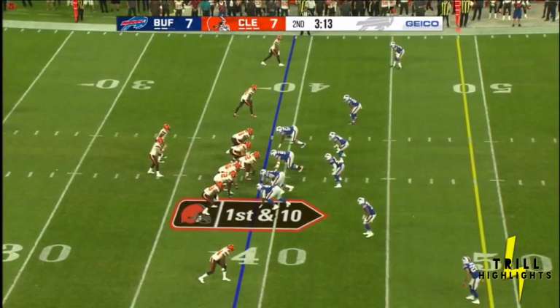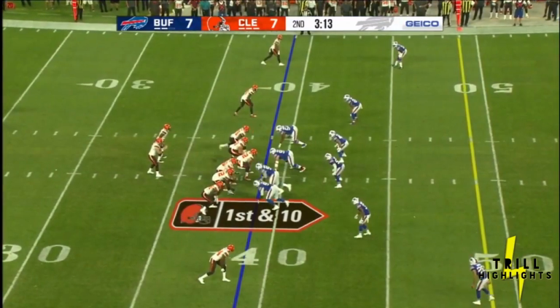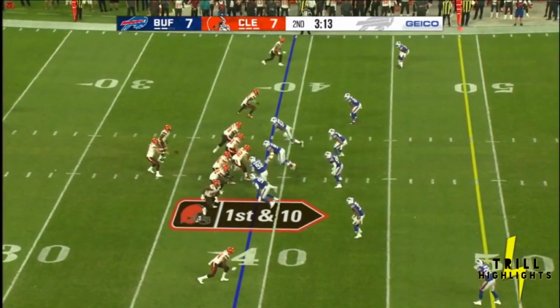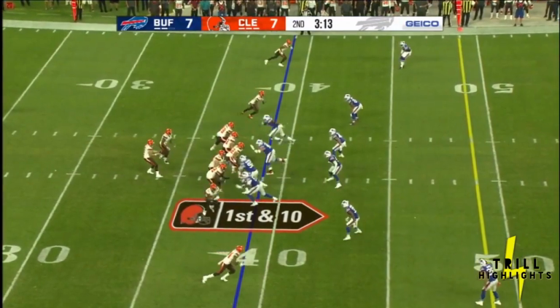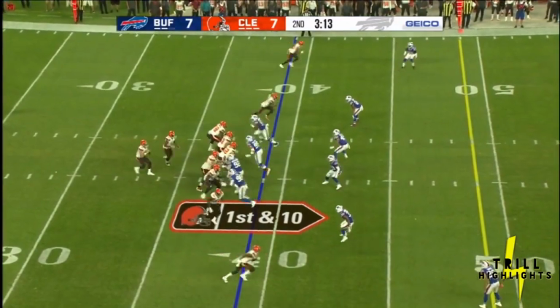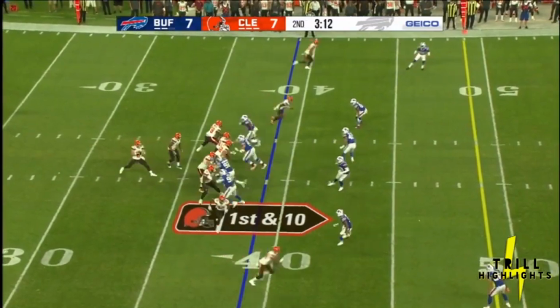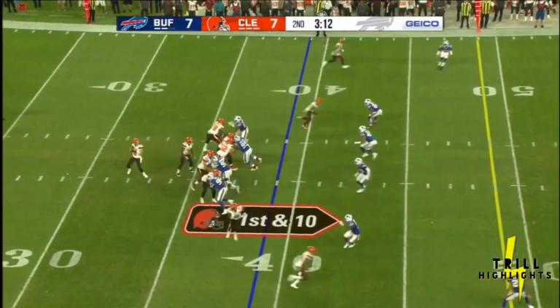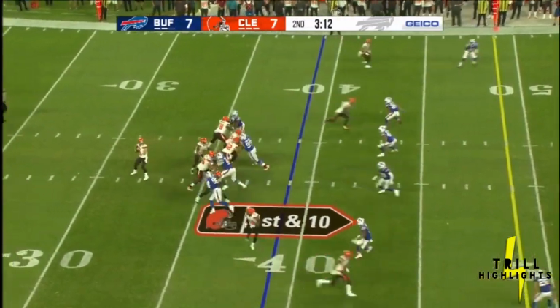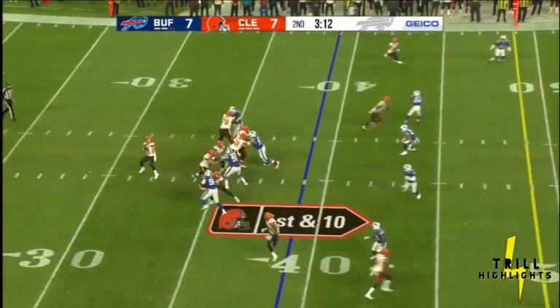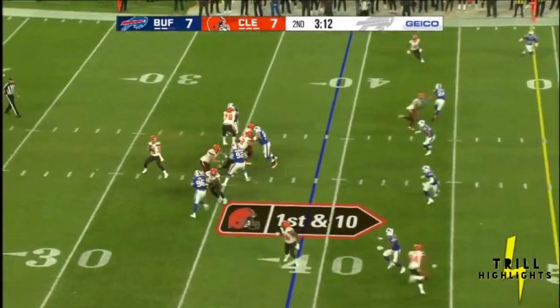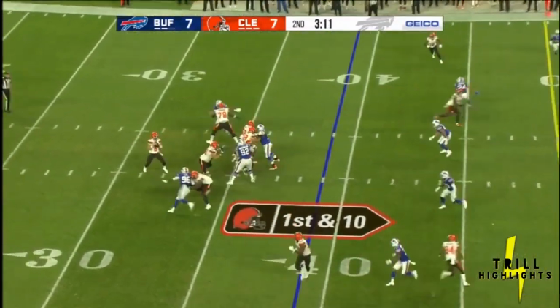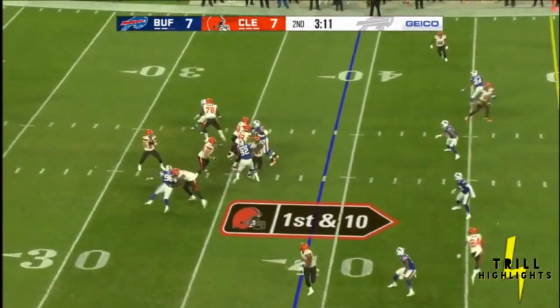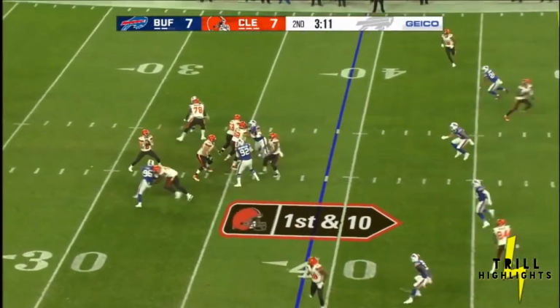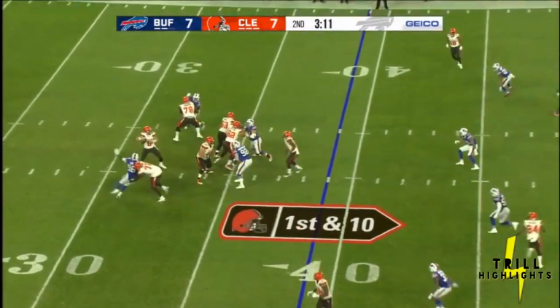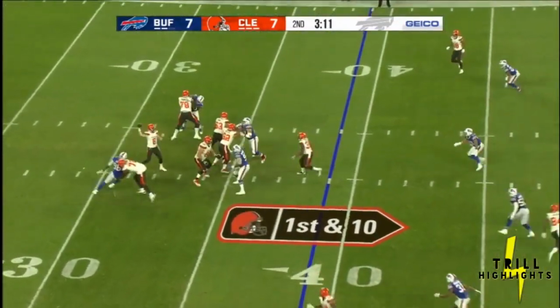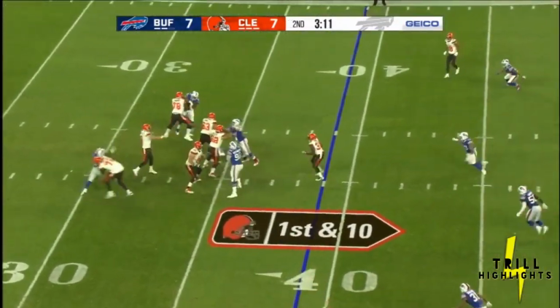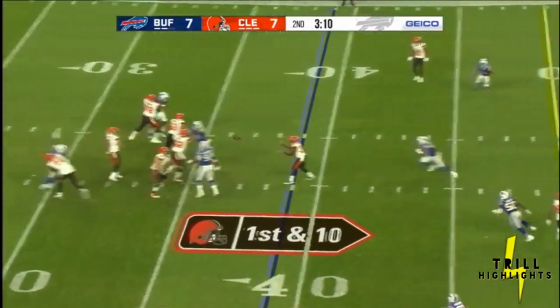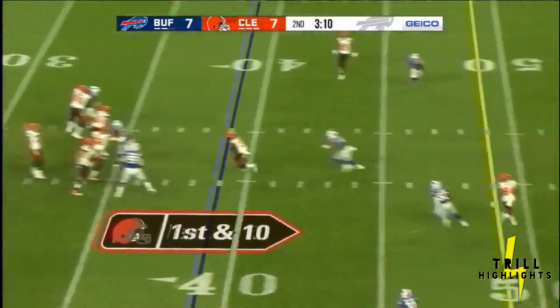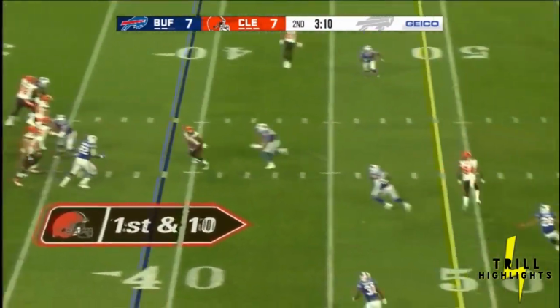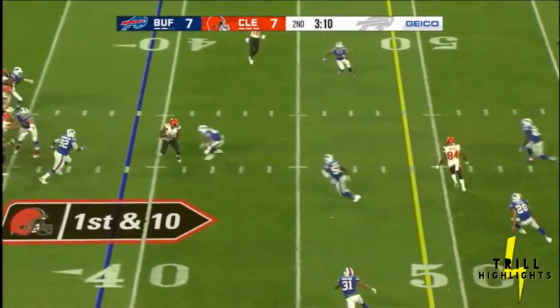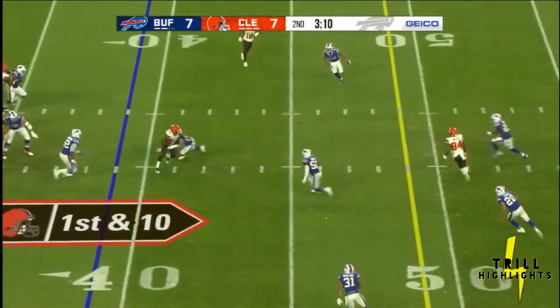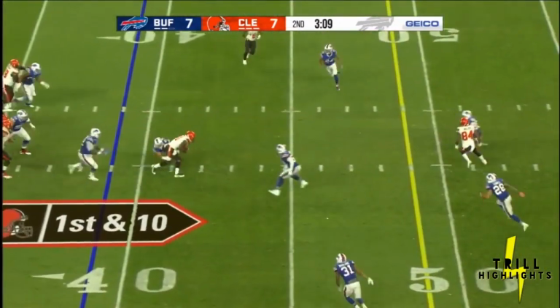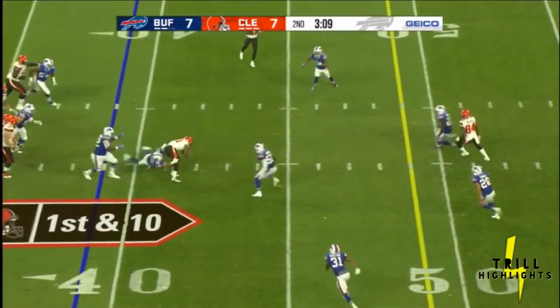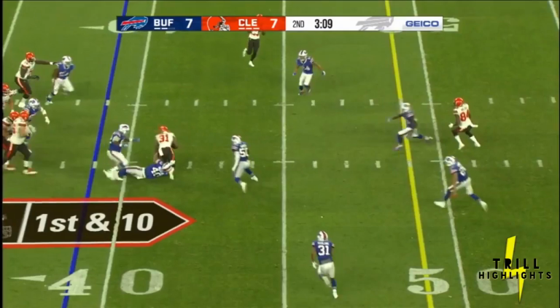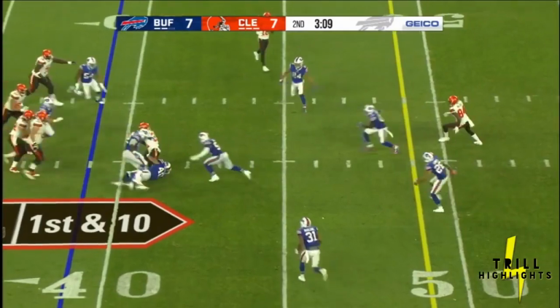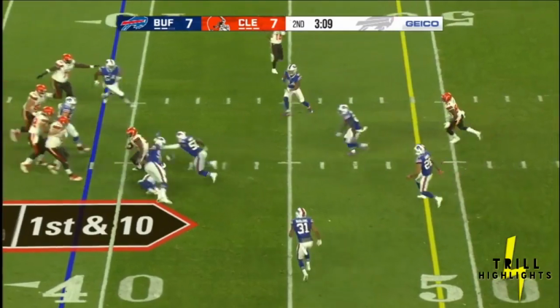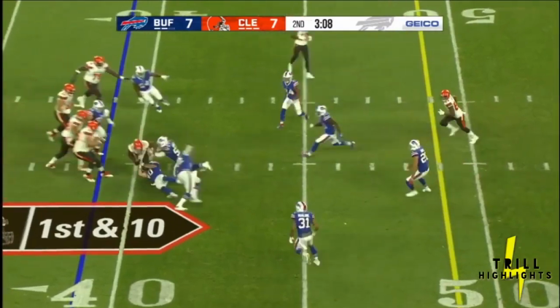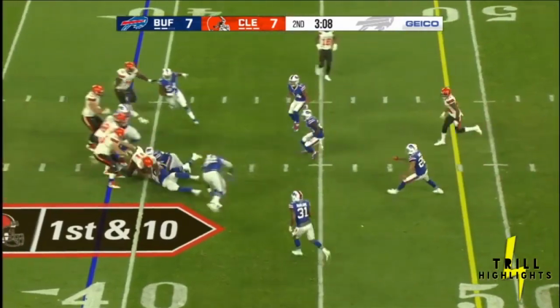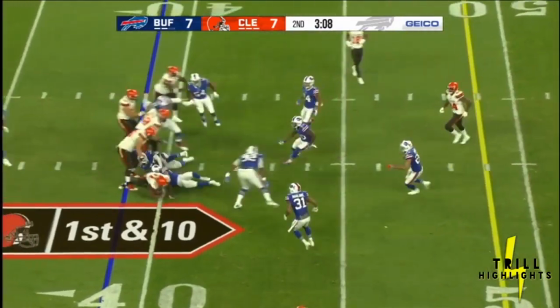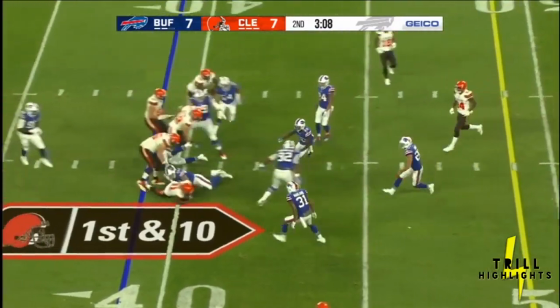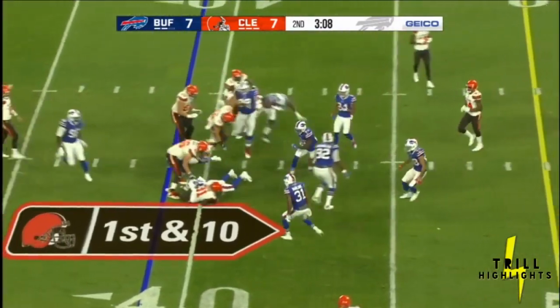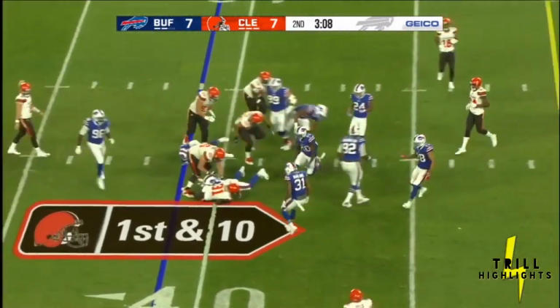Mayfield out of the shotgun, looking to throw. Over the middle and completes it to Chubb out of the backfield.